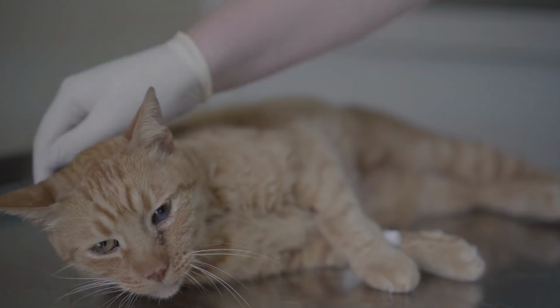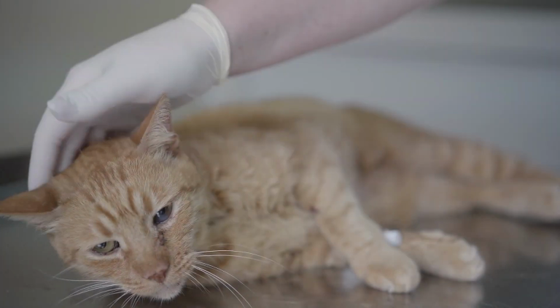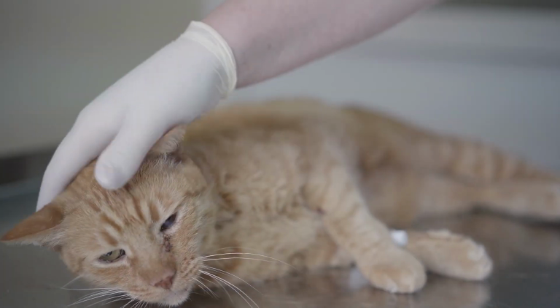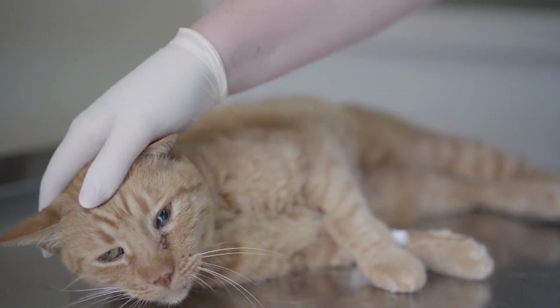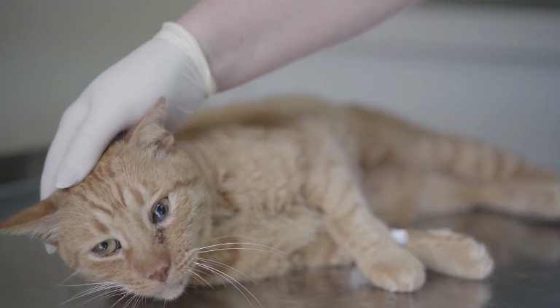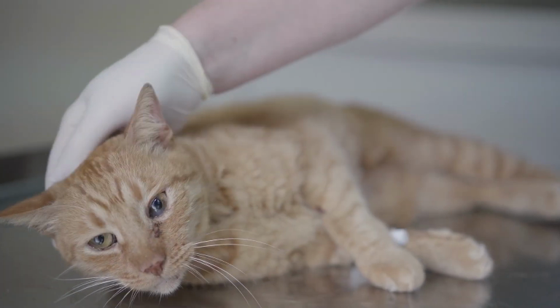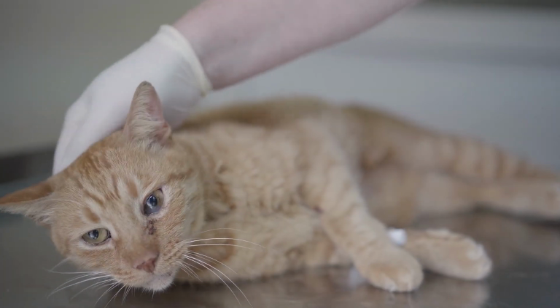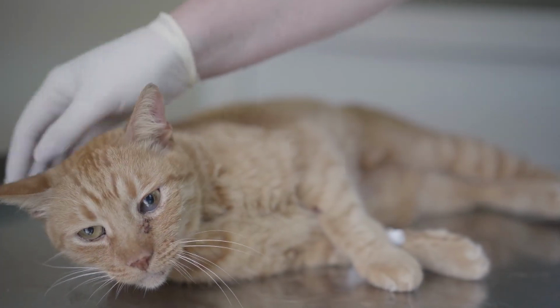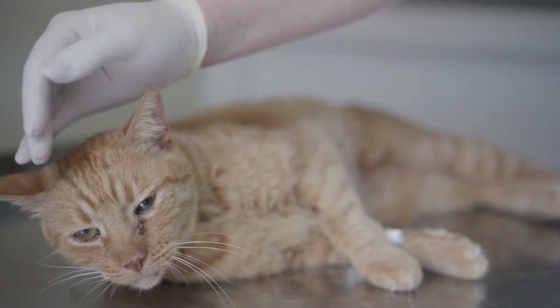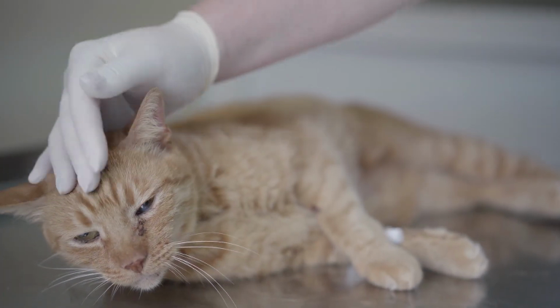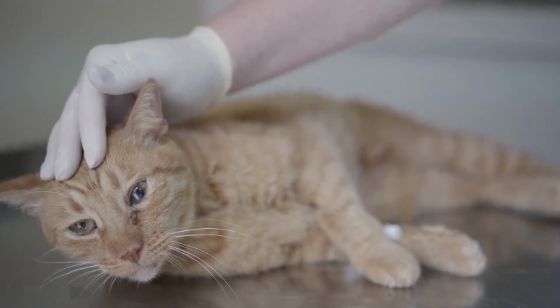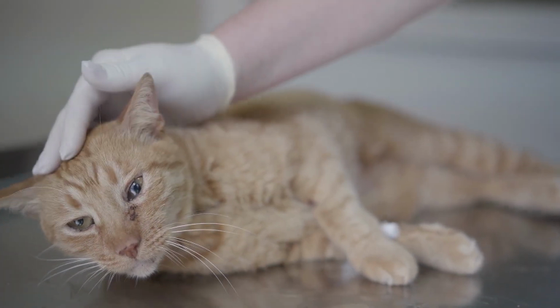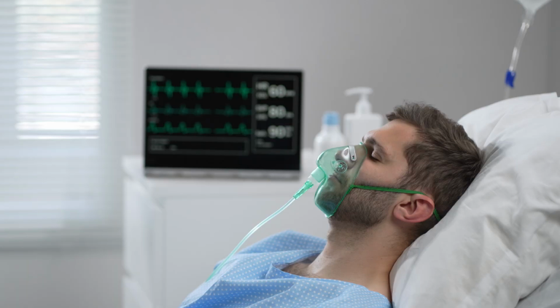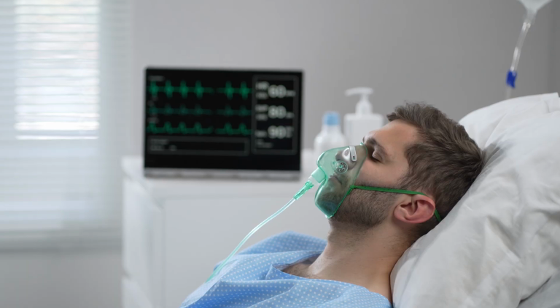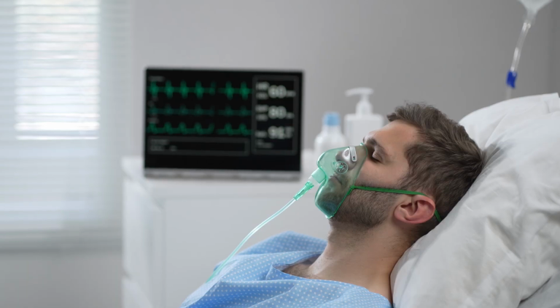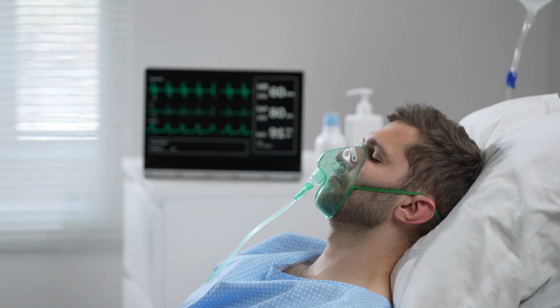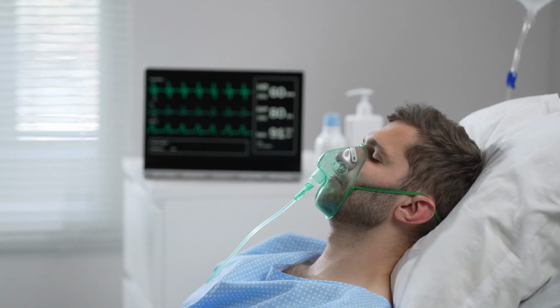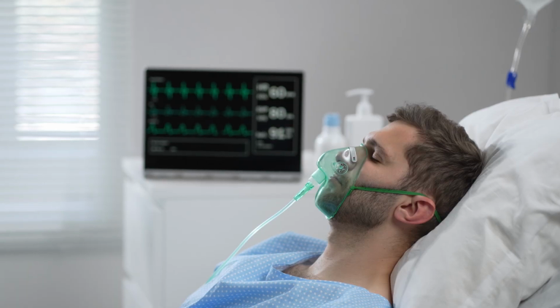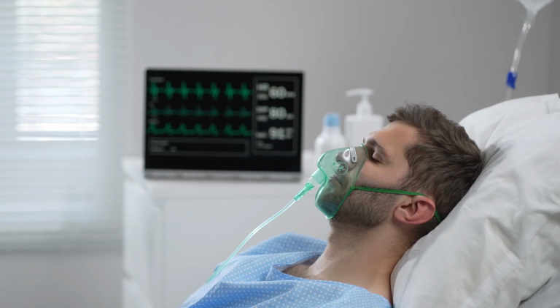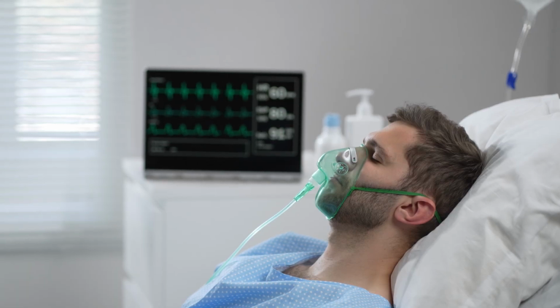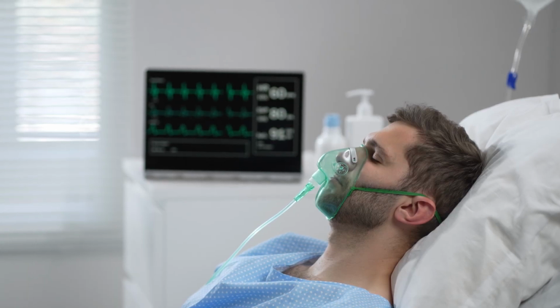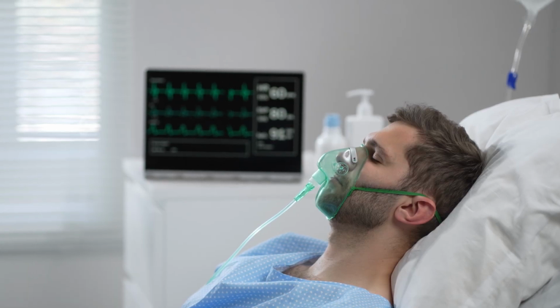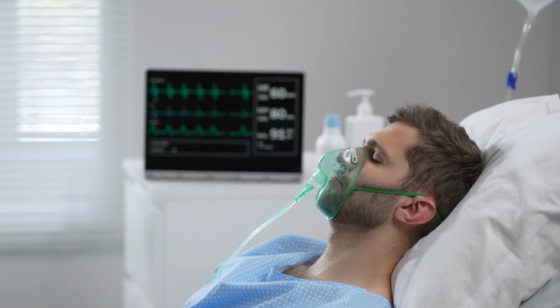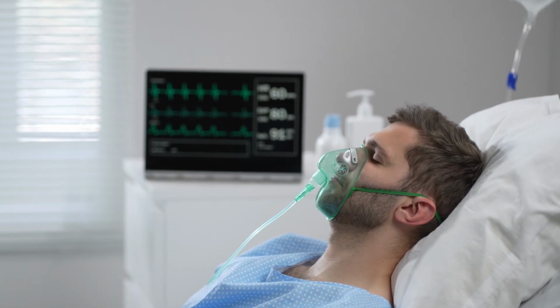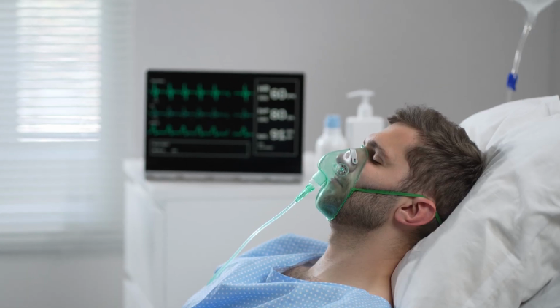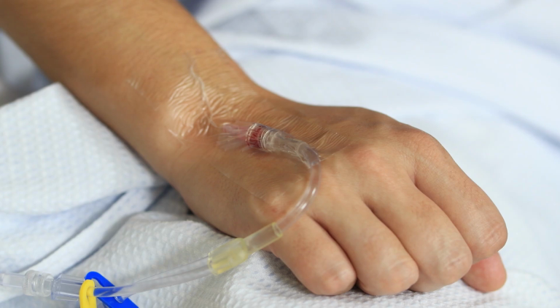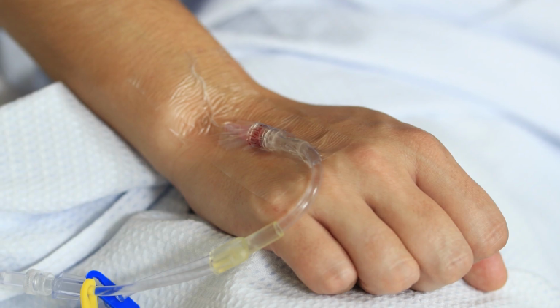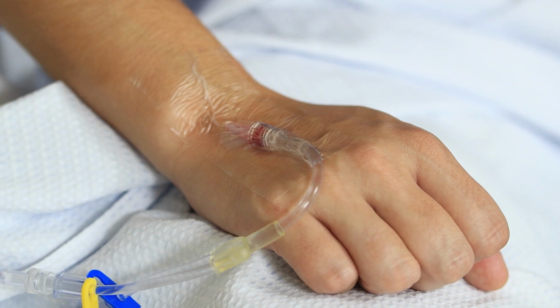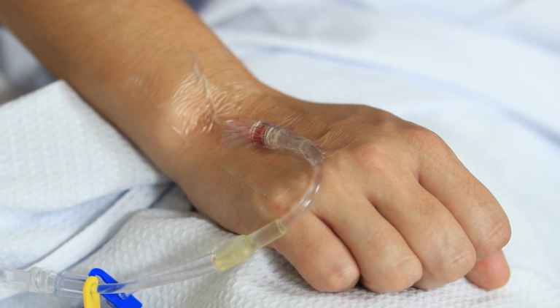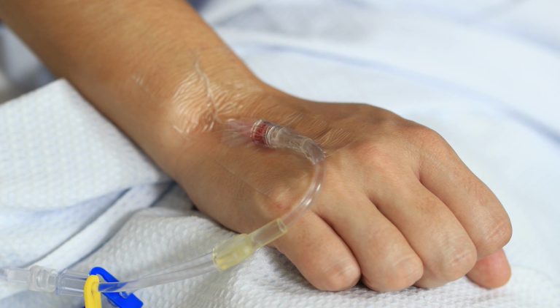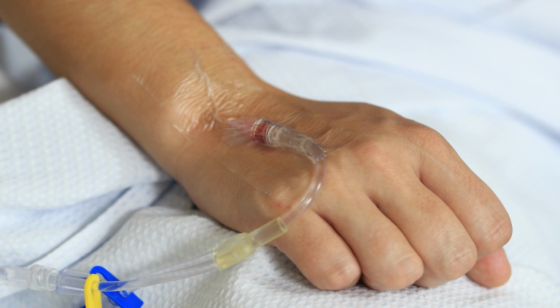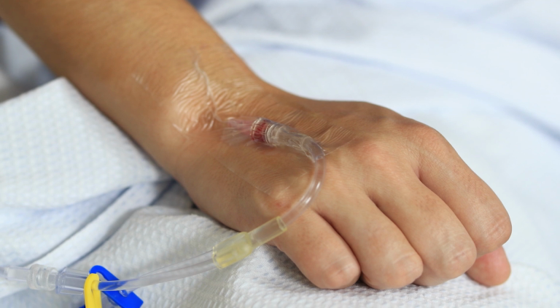In today's AnimalWised video, we share 10 of the diseases that cats can transmit to humans.